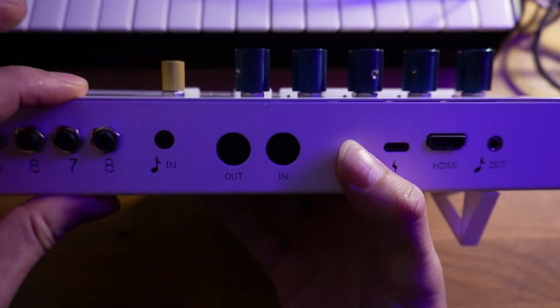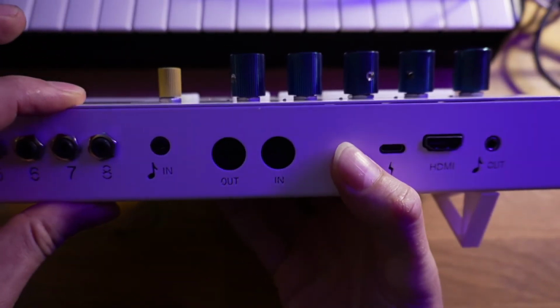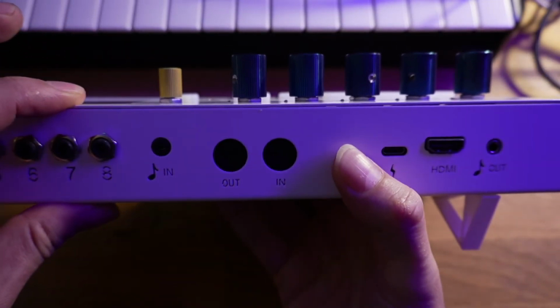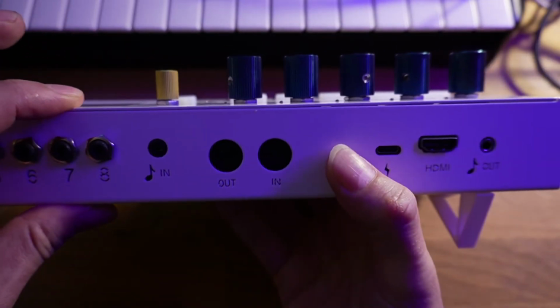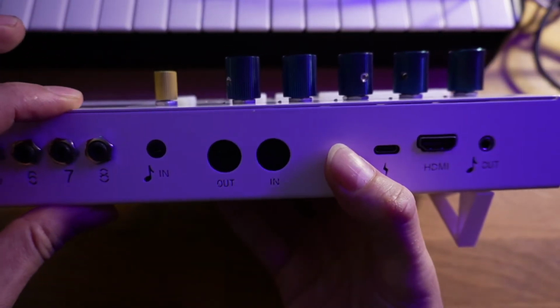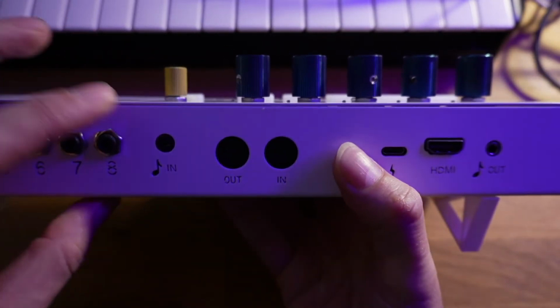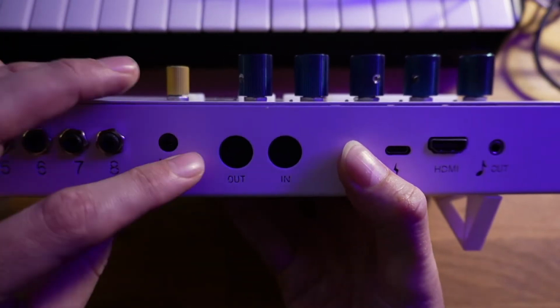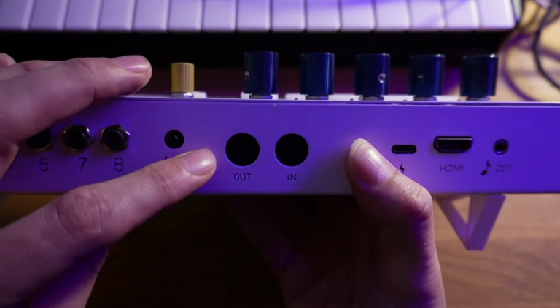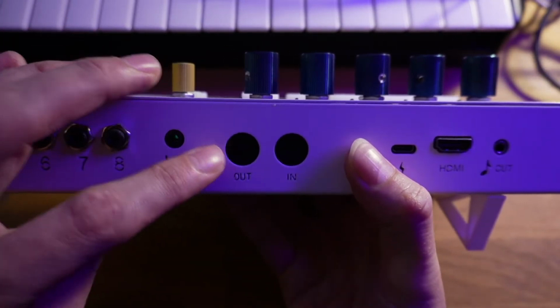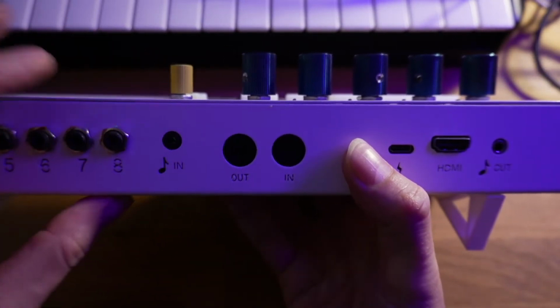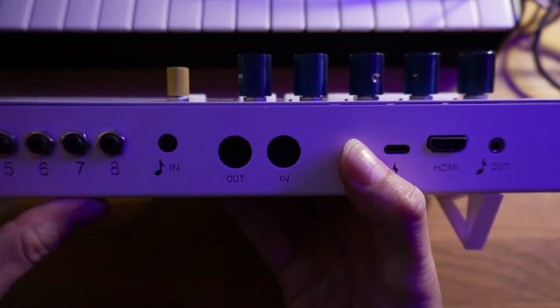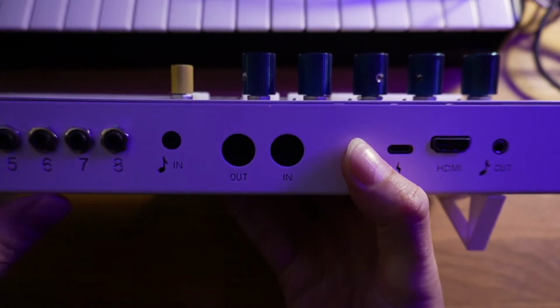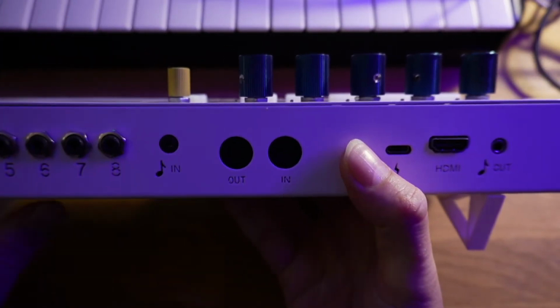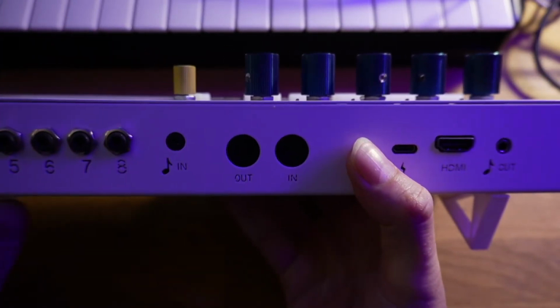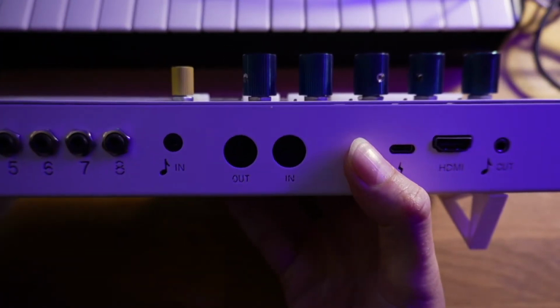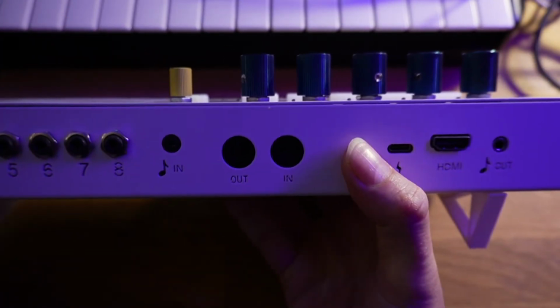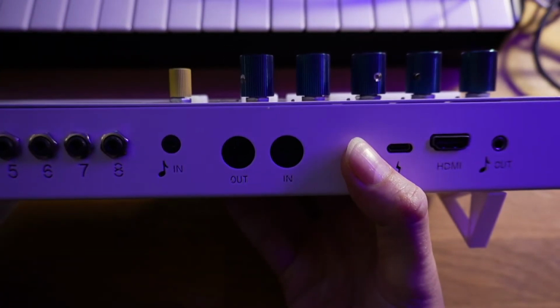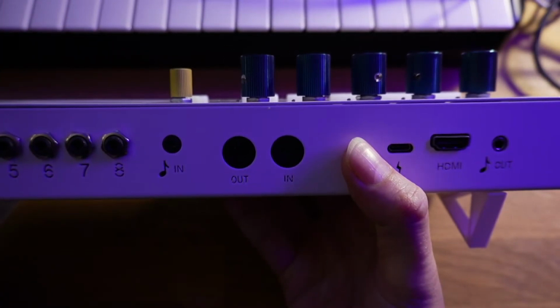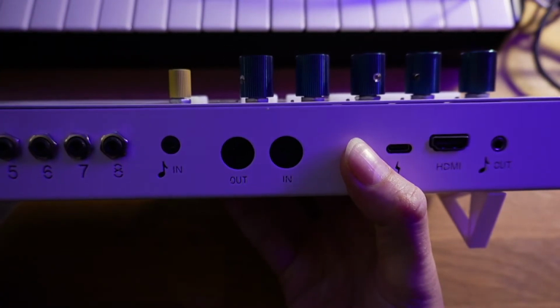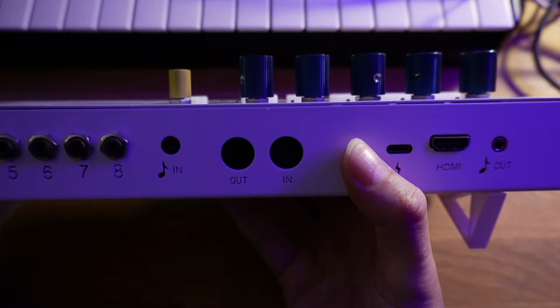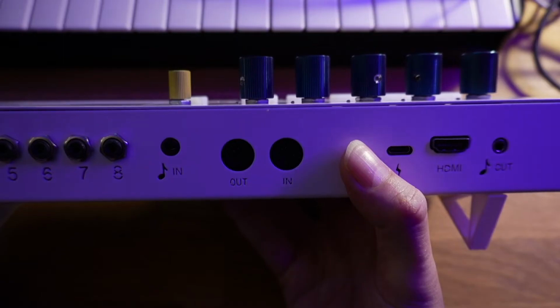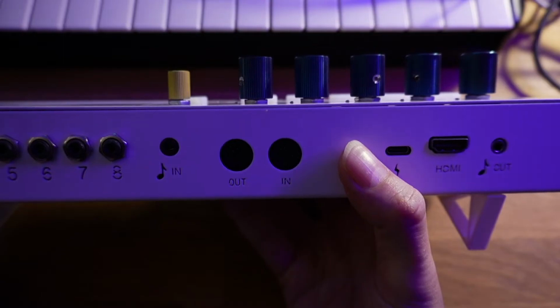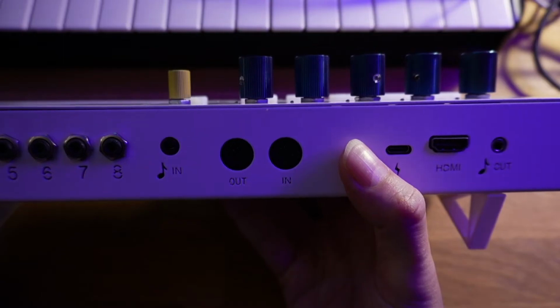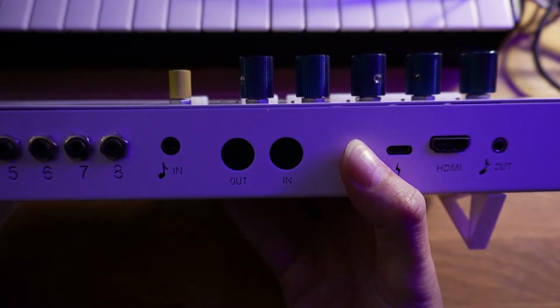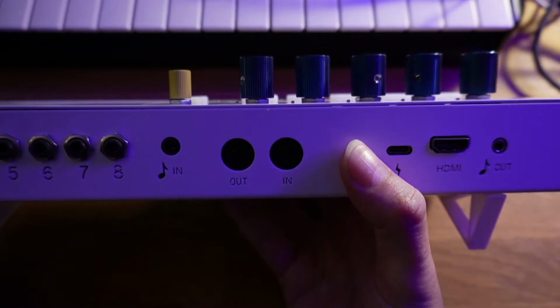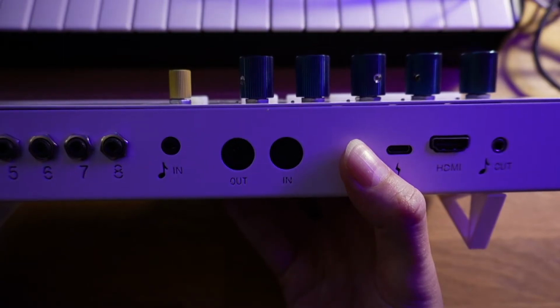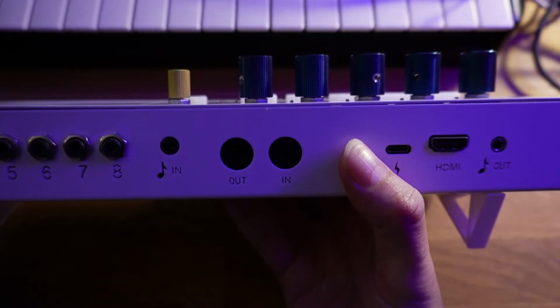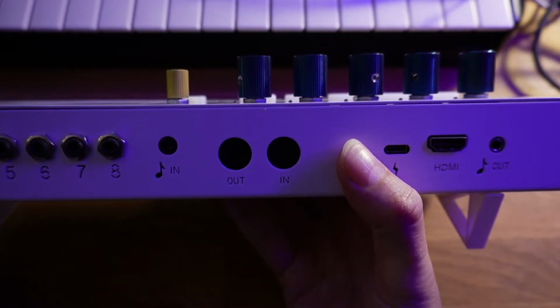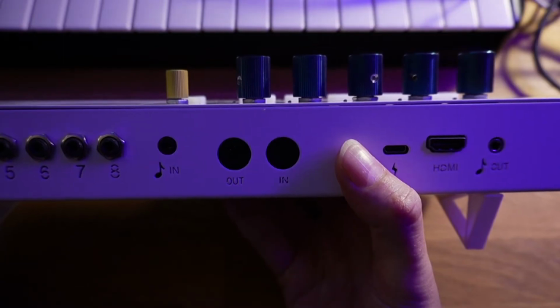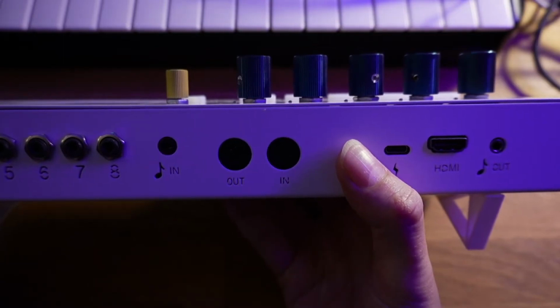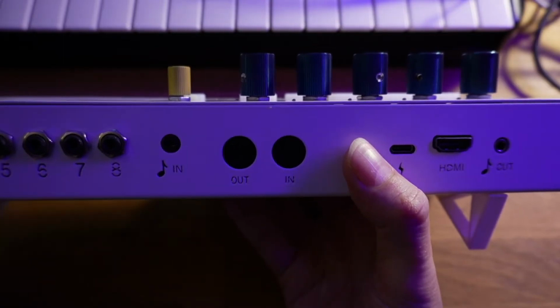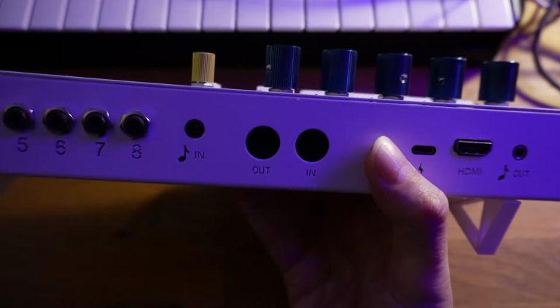Next to that we have two five-pin MIDI in and out ports. This is for plugging in older style synths.